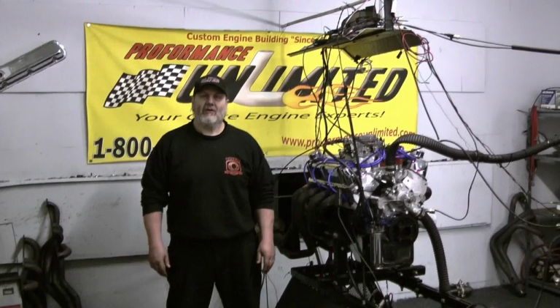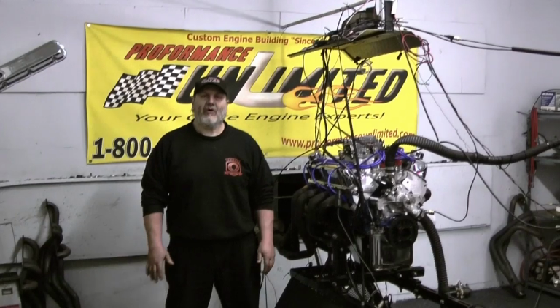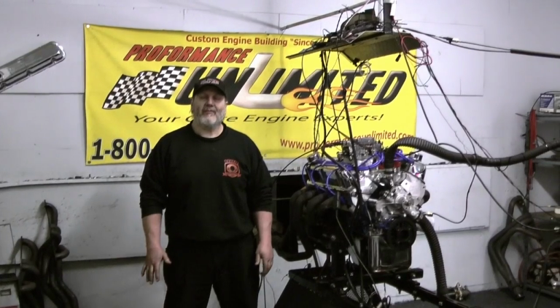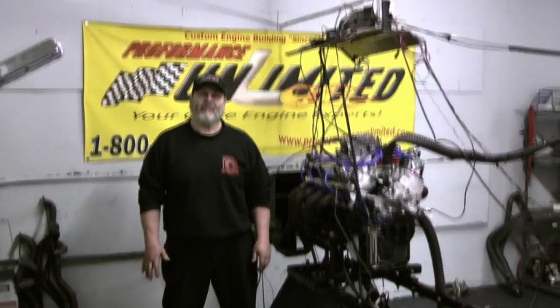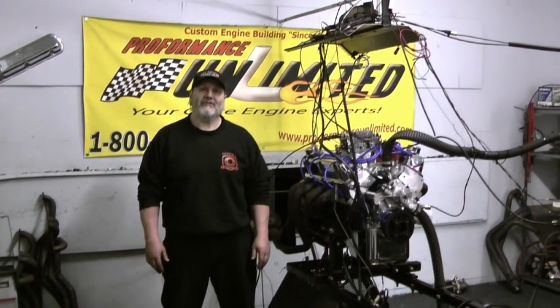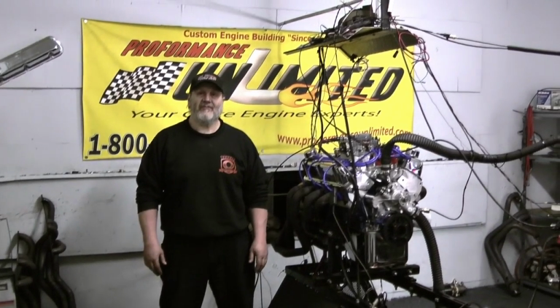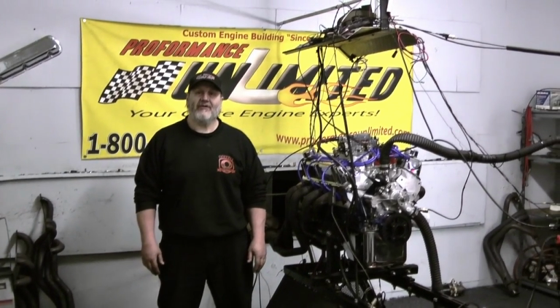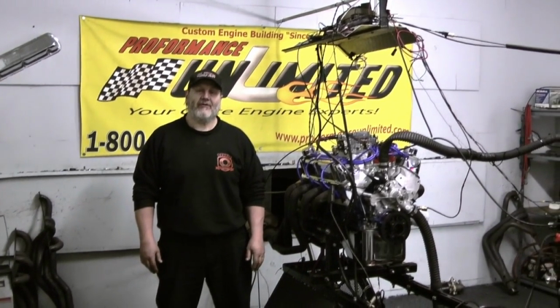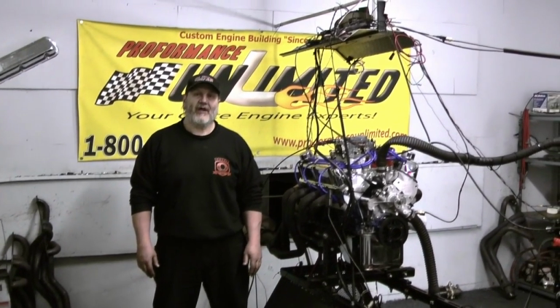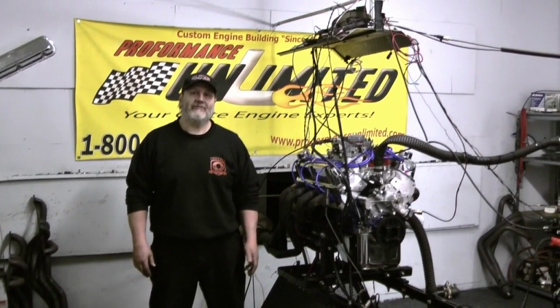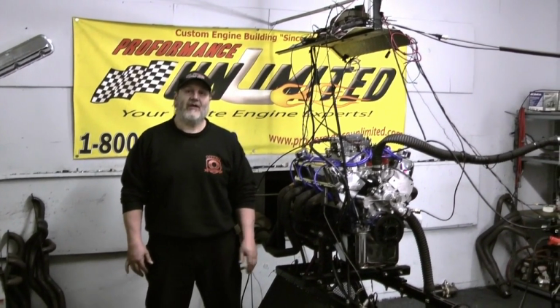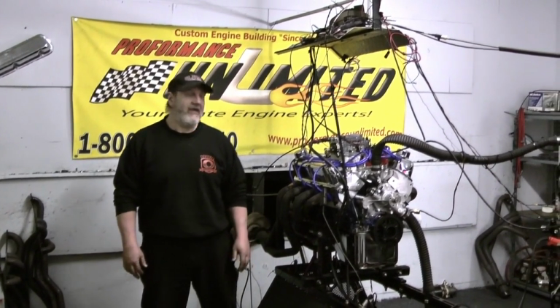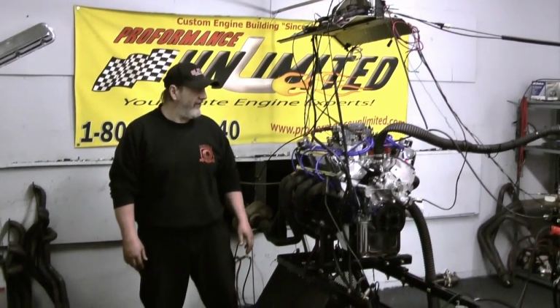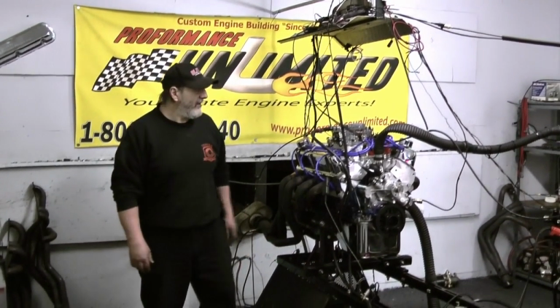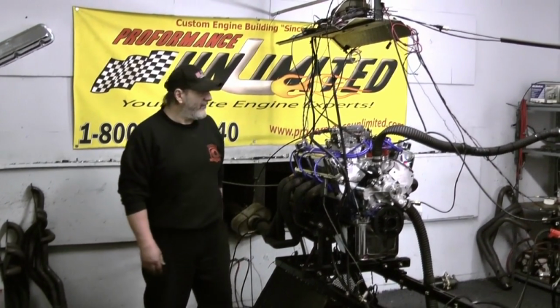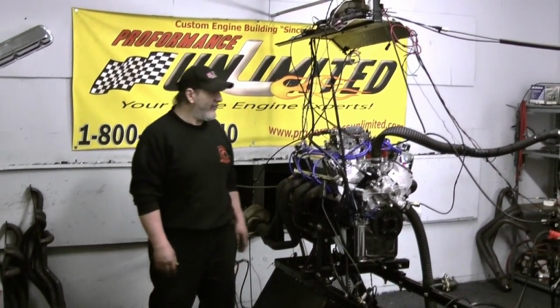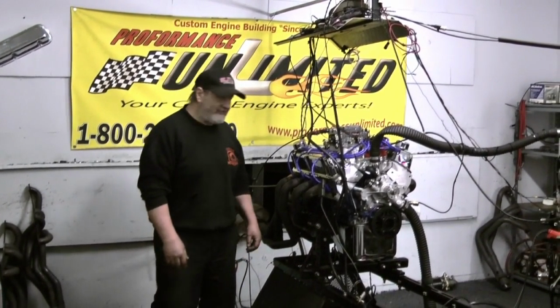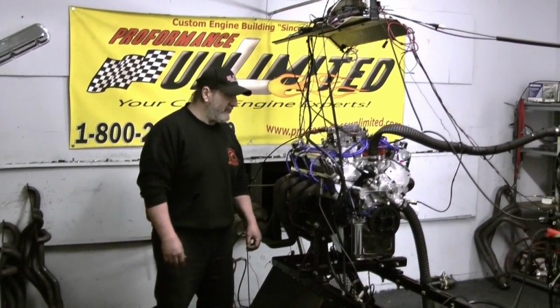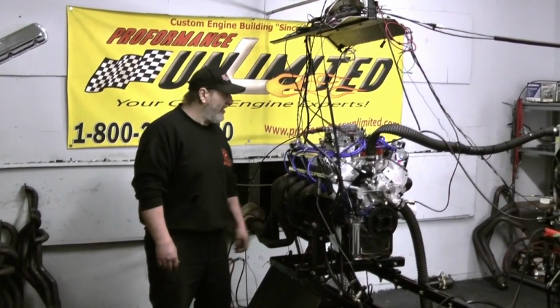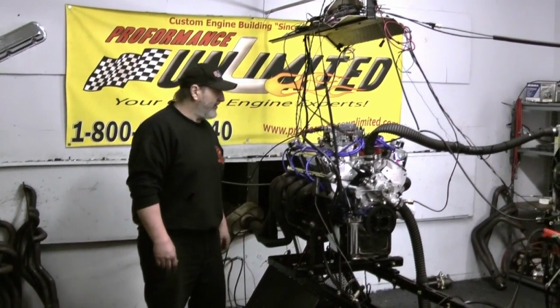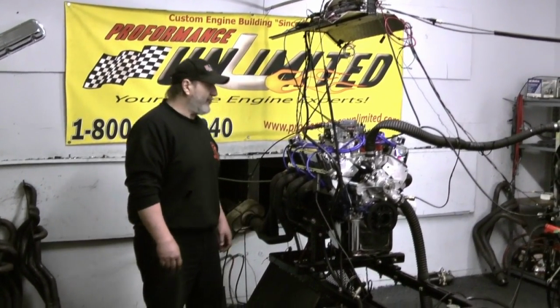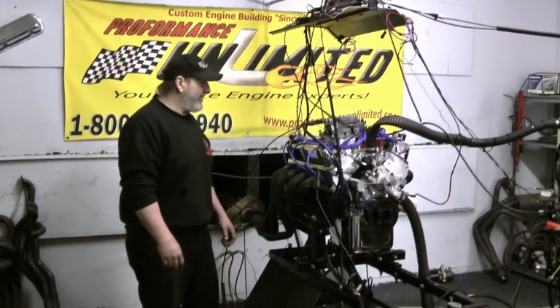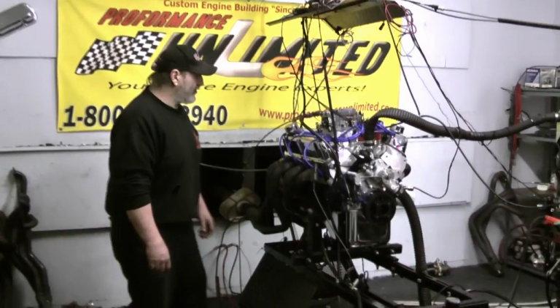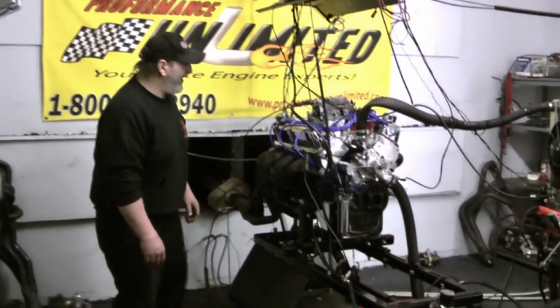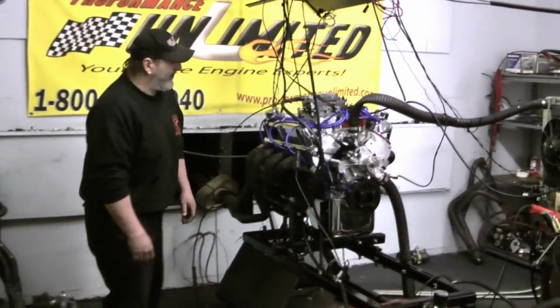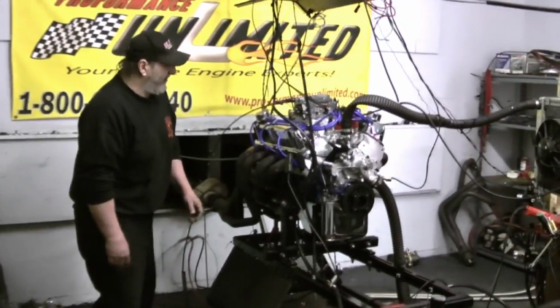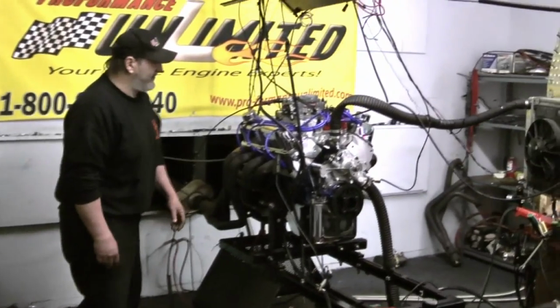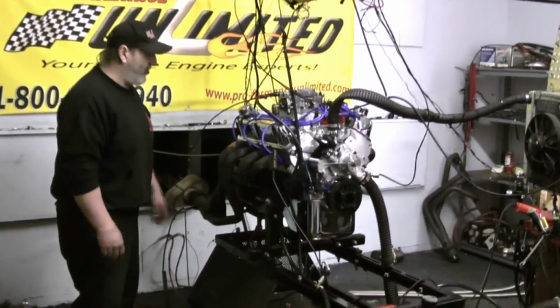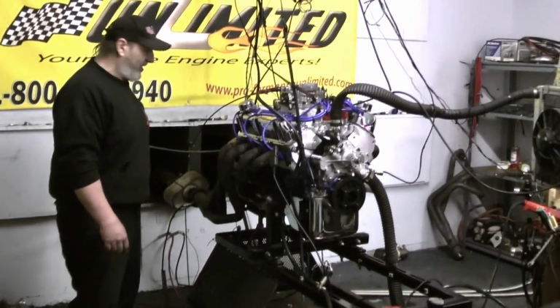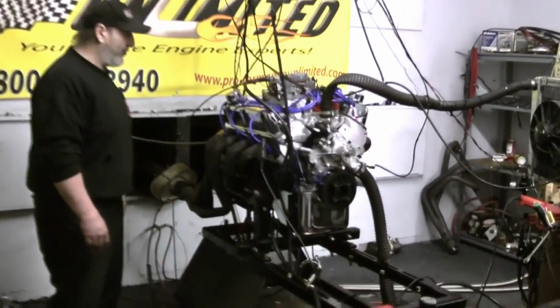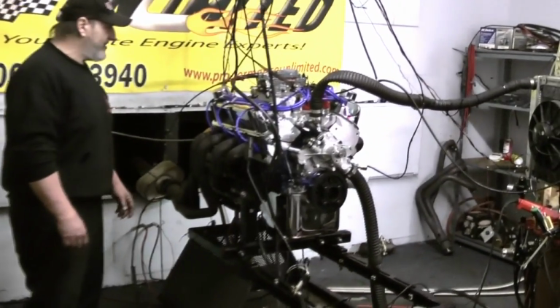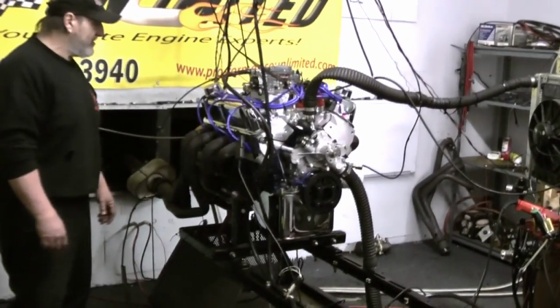Welcome to Performance Unlimited. On our dyno today we have a 302, 380 horsepower small block Ford engine.